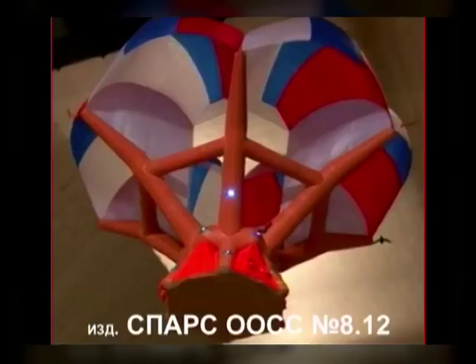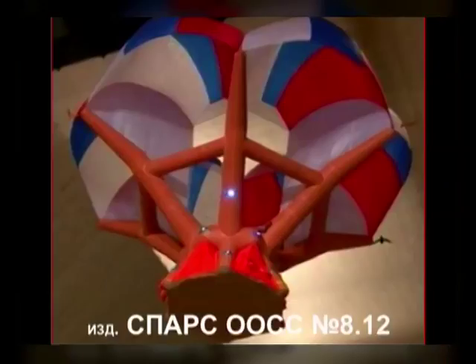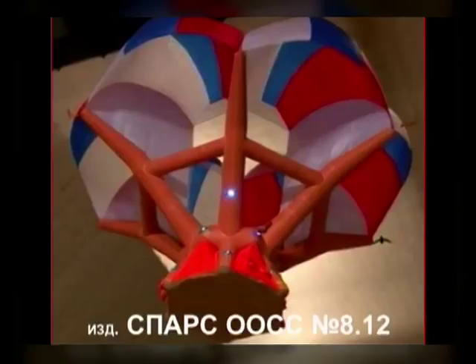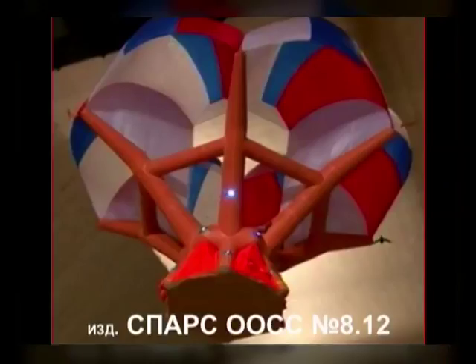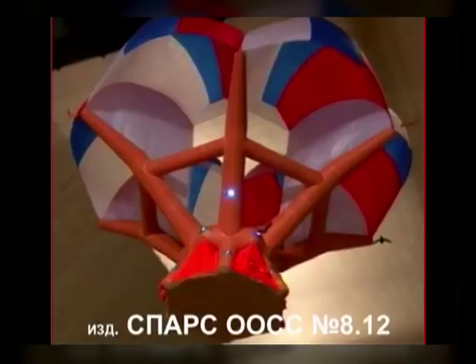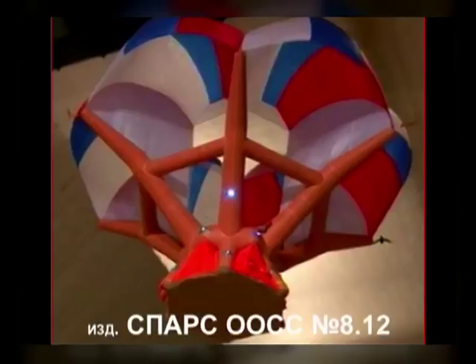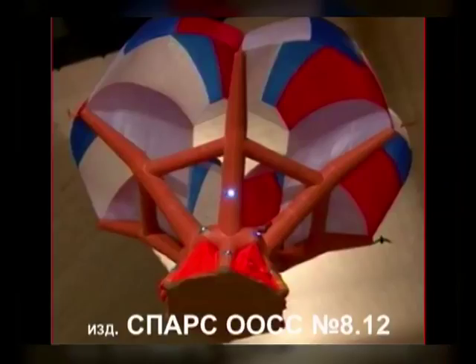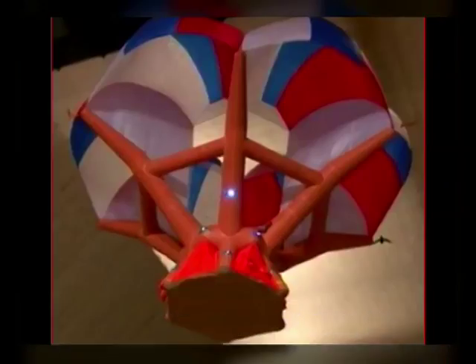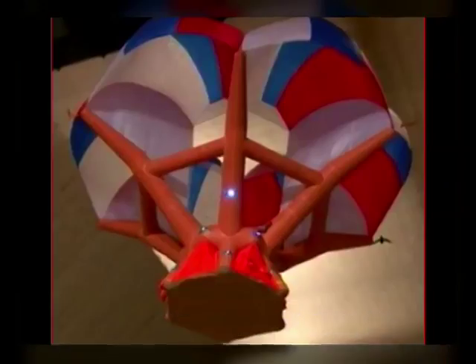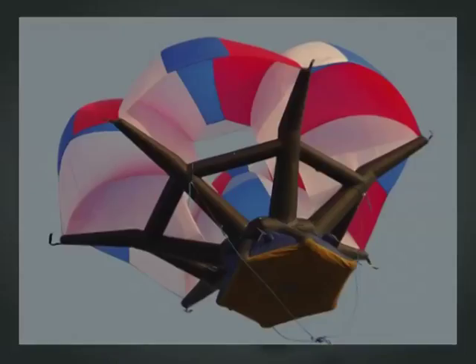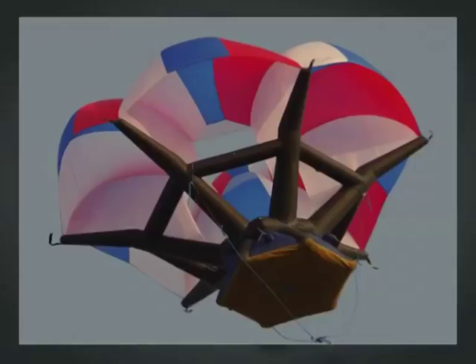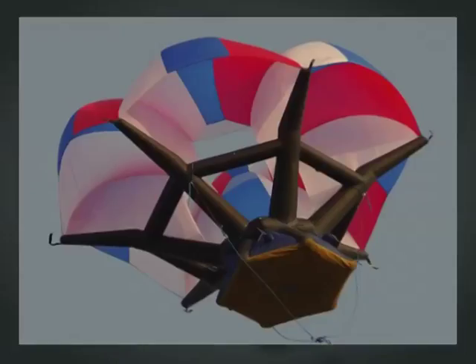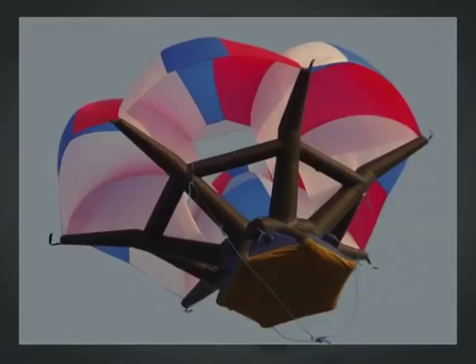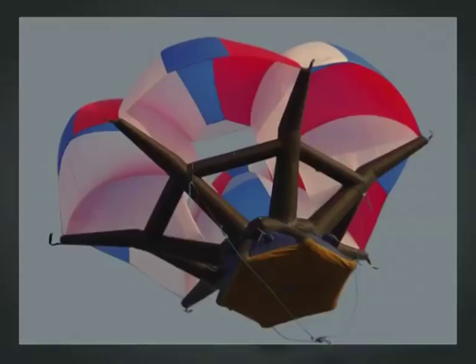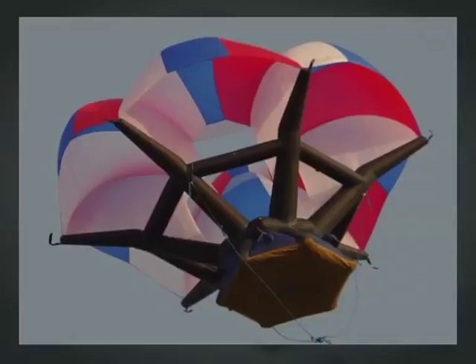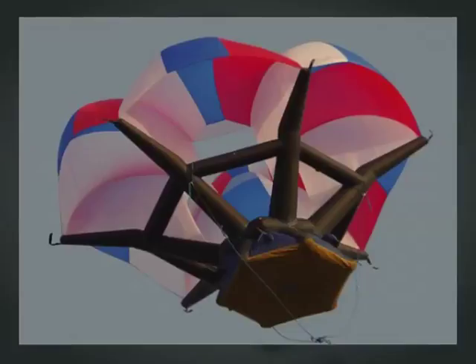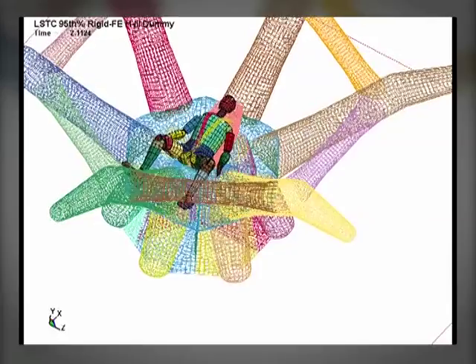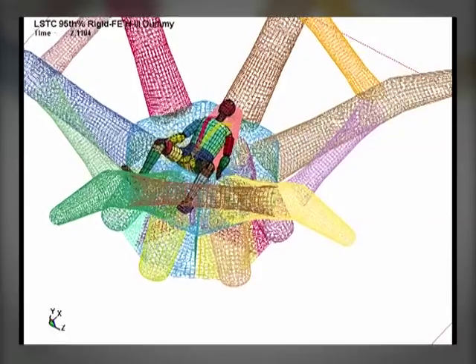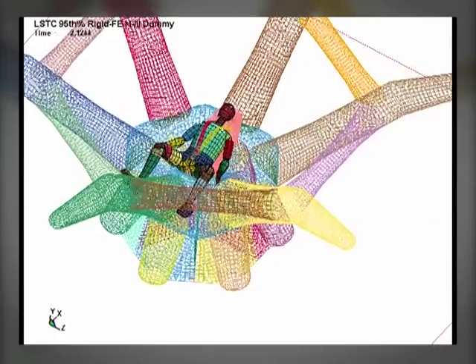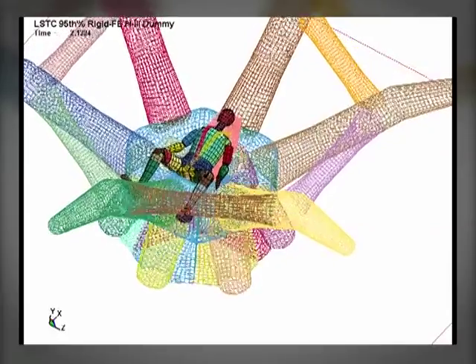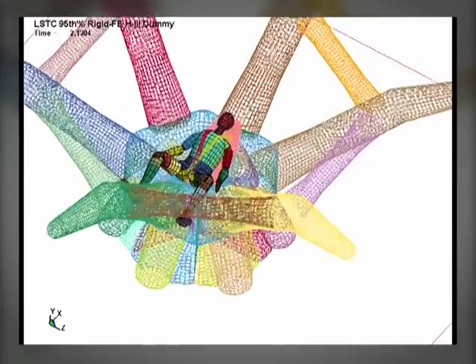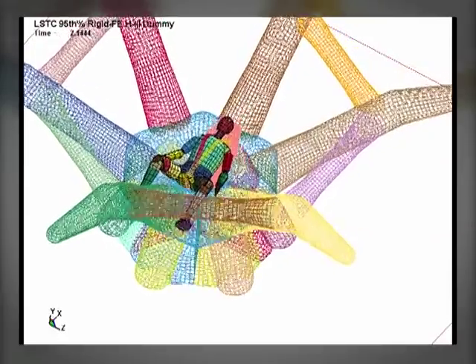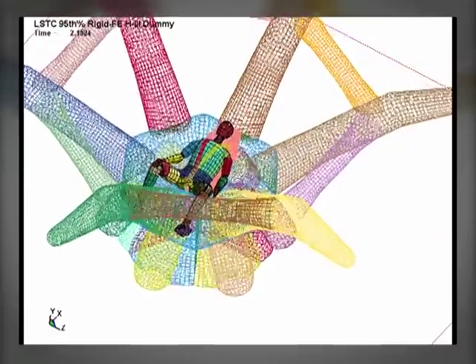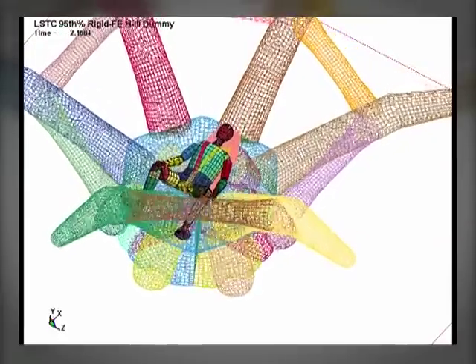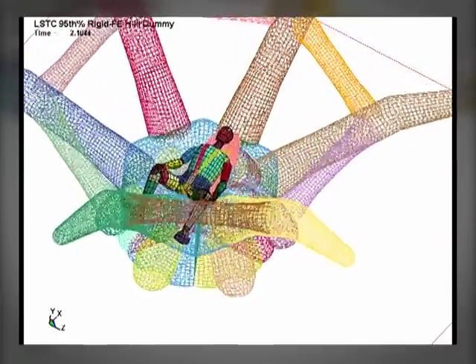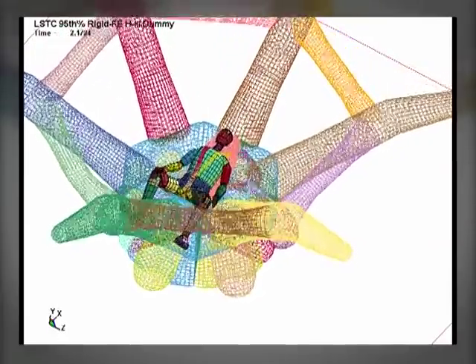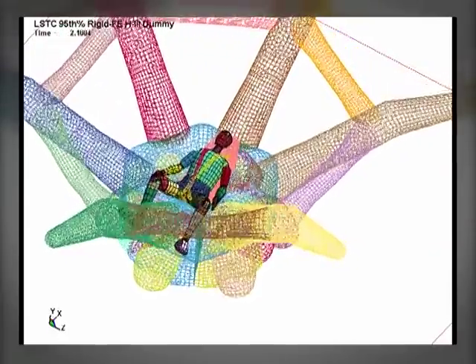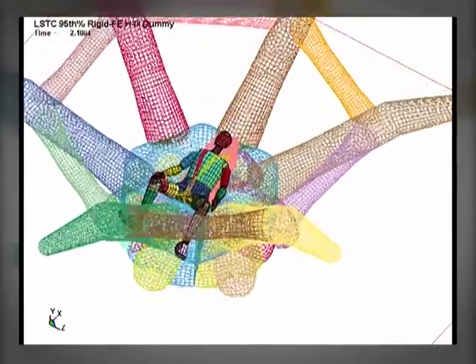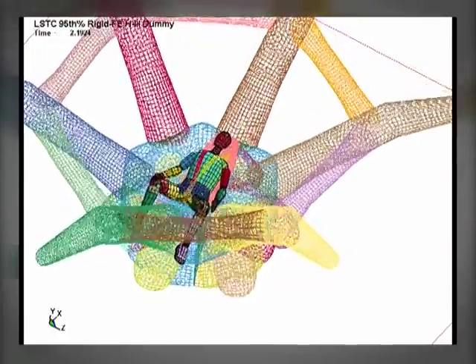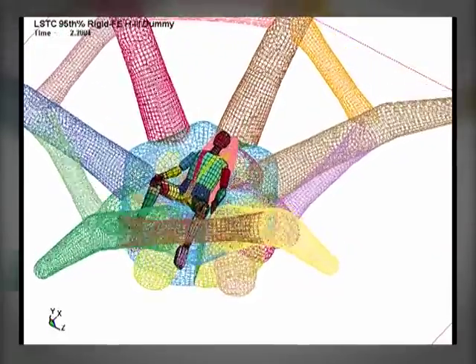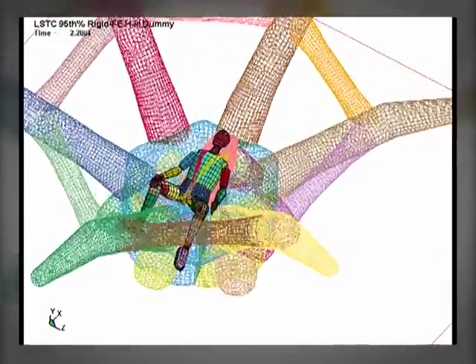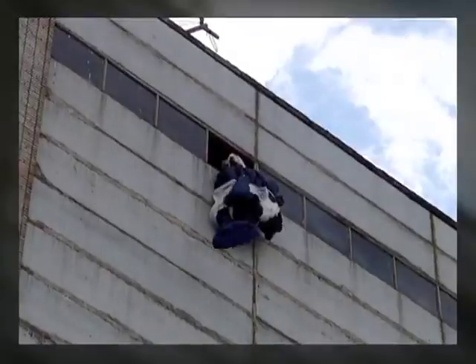As a result of research and combined tests, a unique individual rescue system has been created.